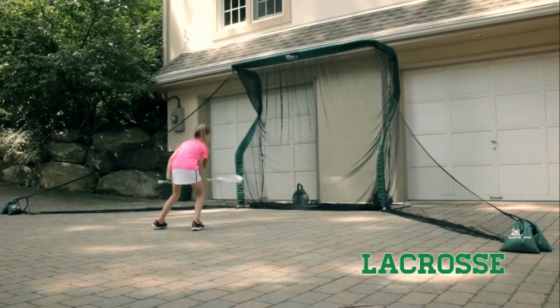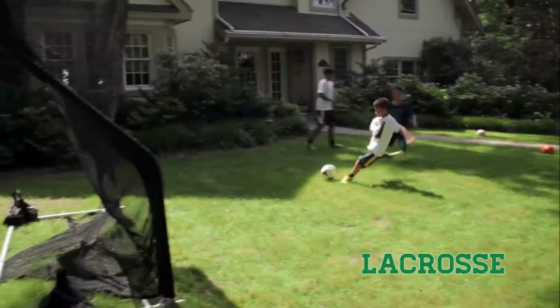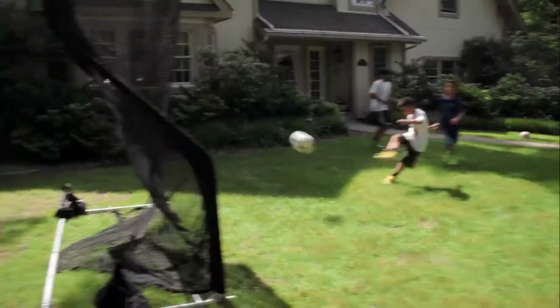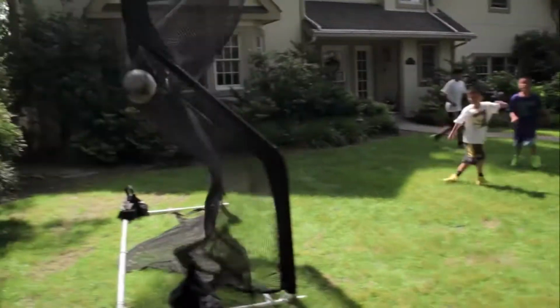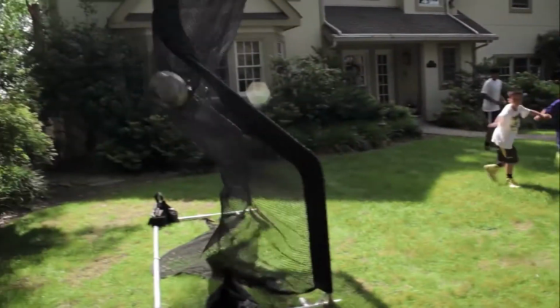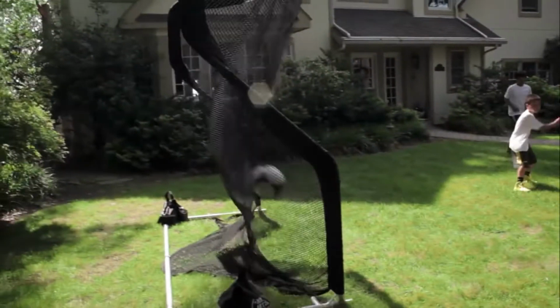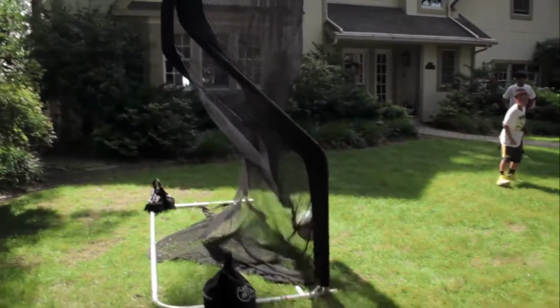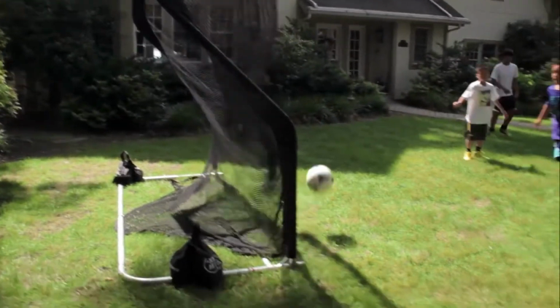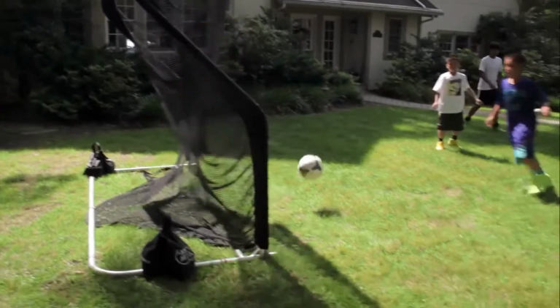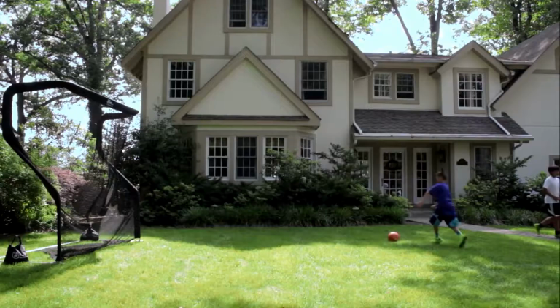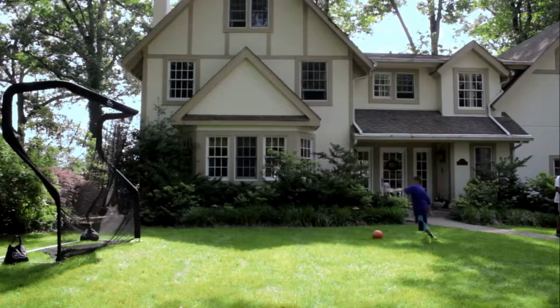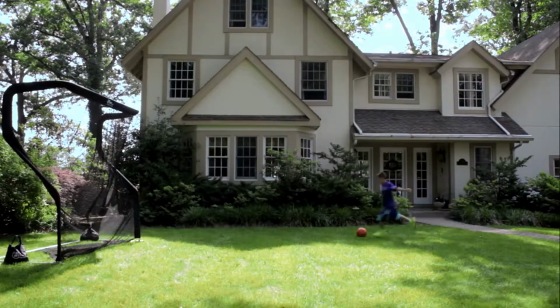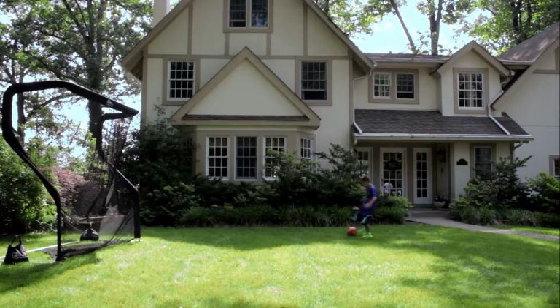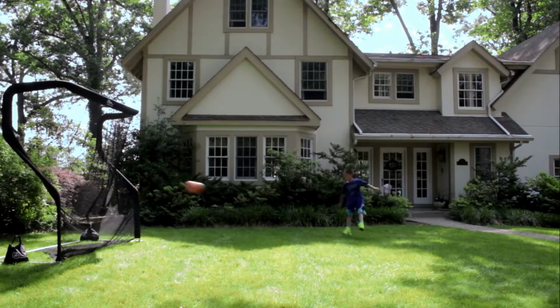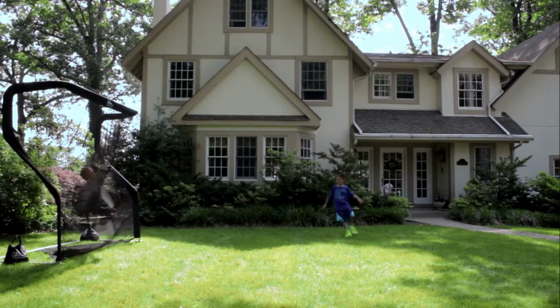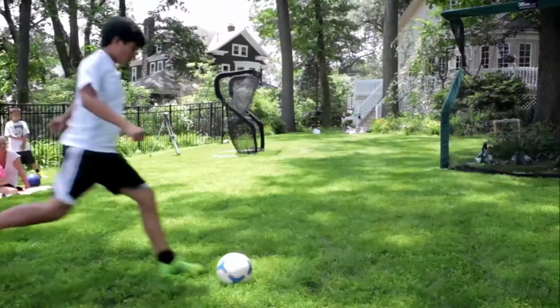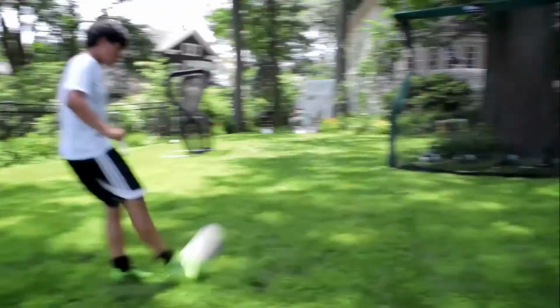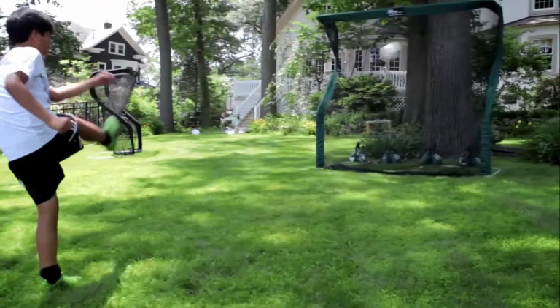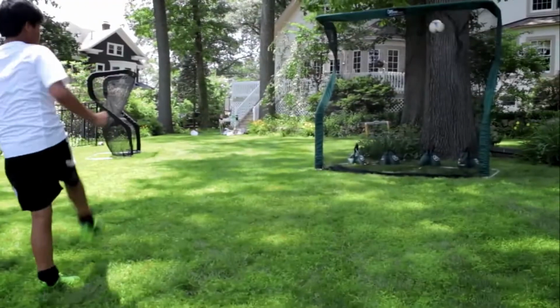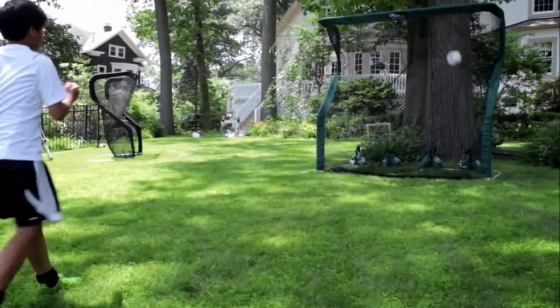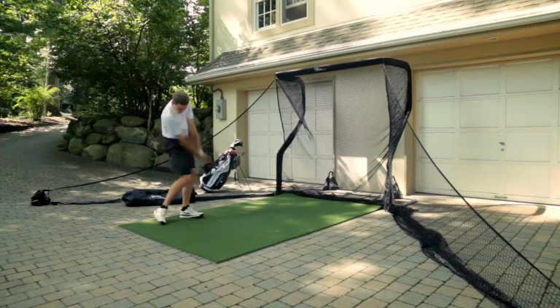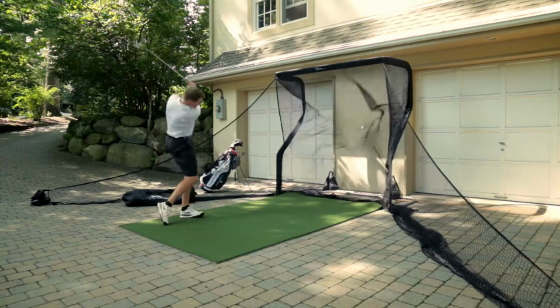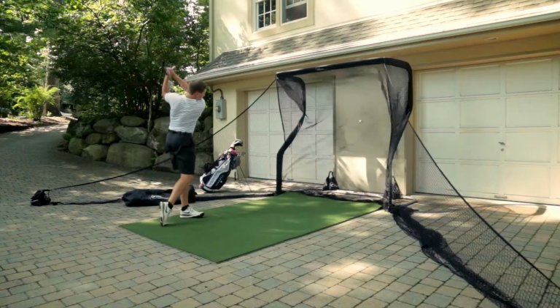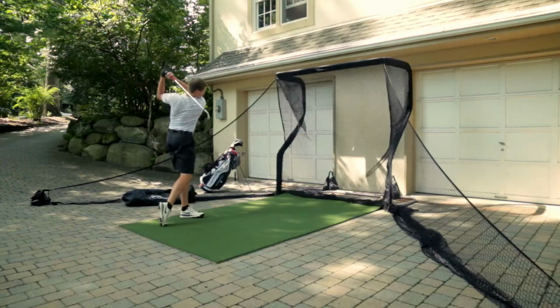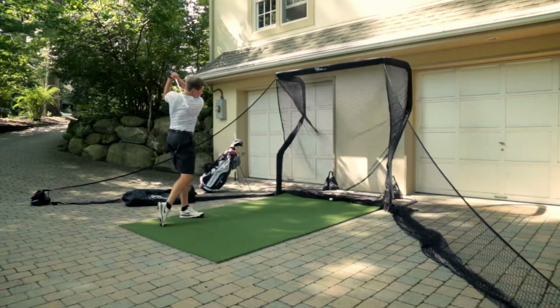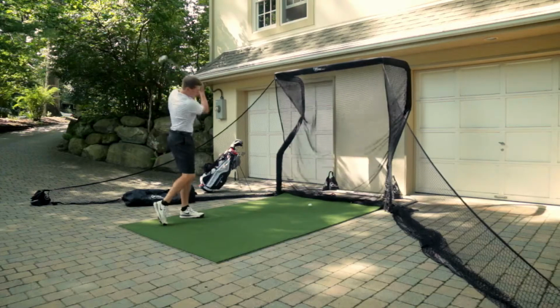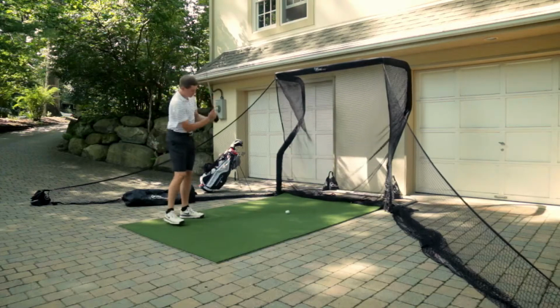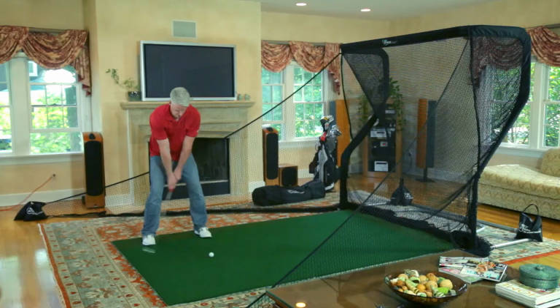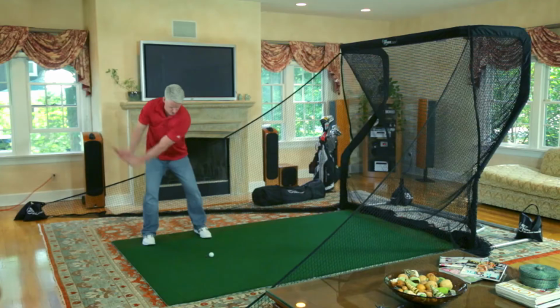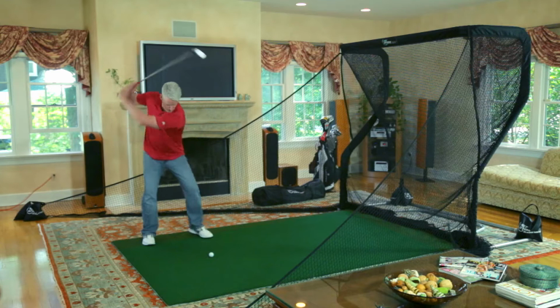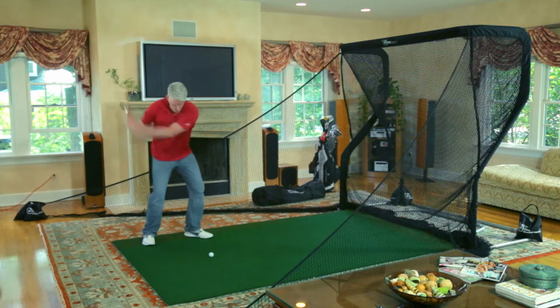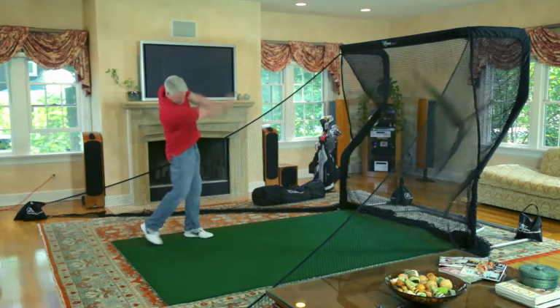Use the Home Series in your front yard, backyard, driveway, and even indoors.